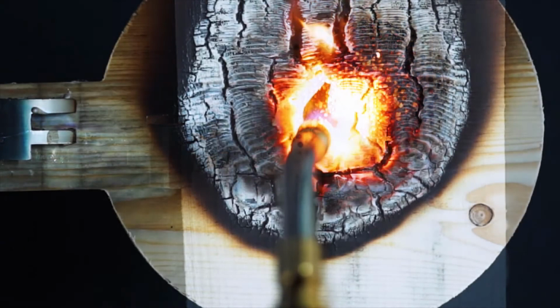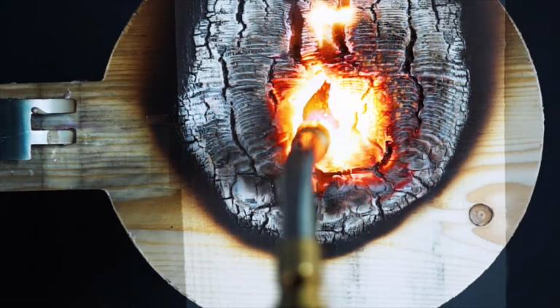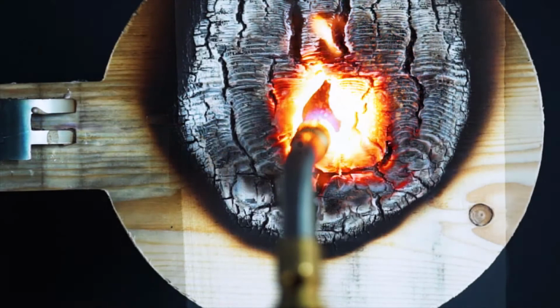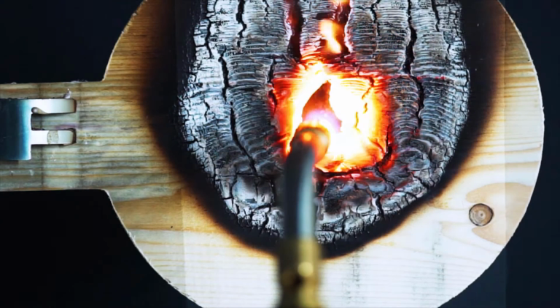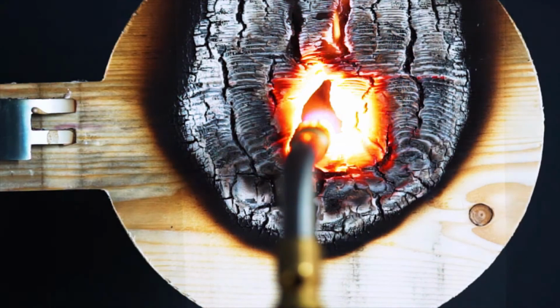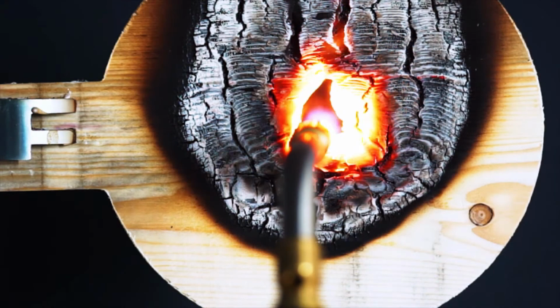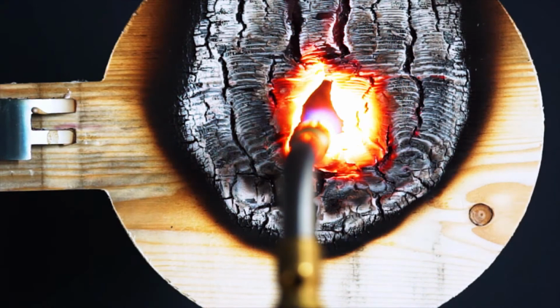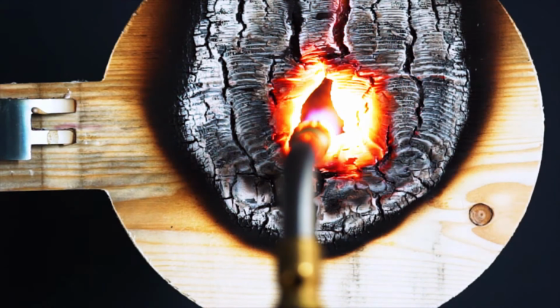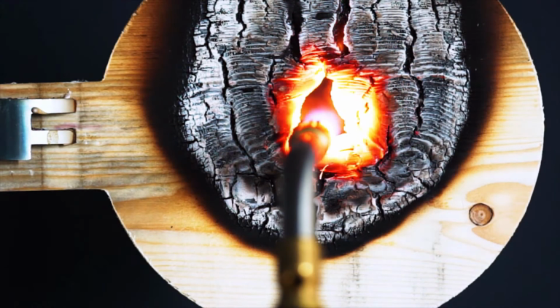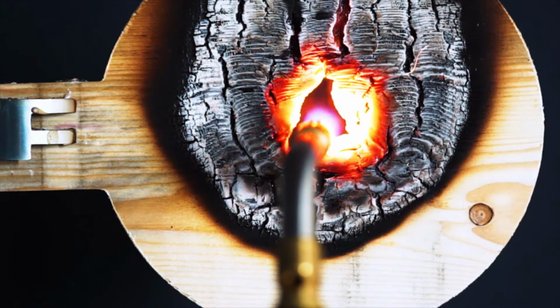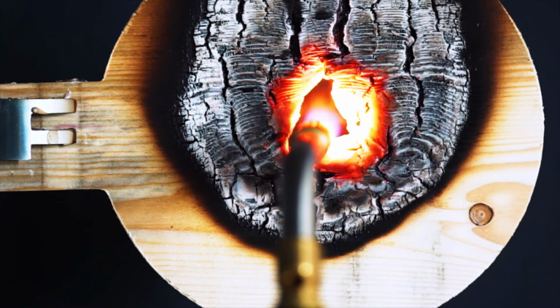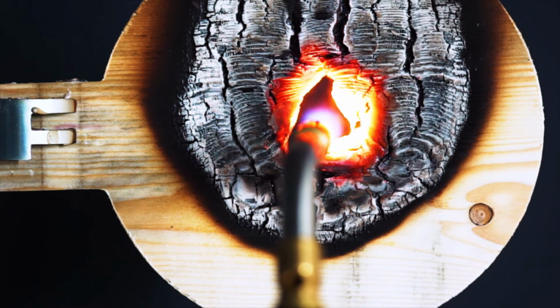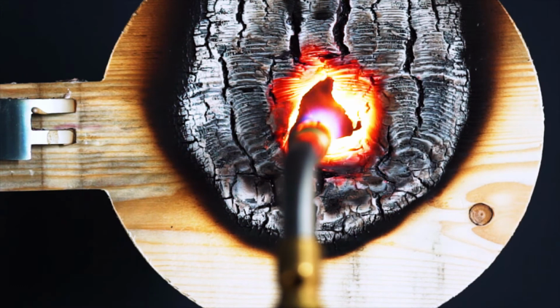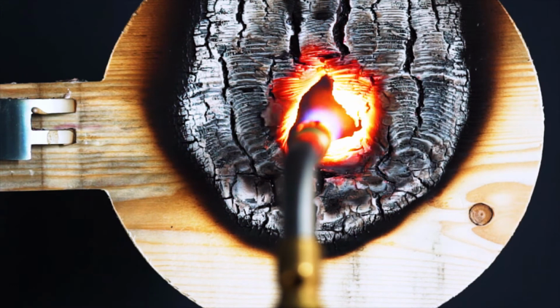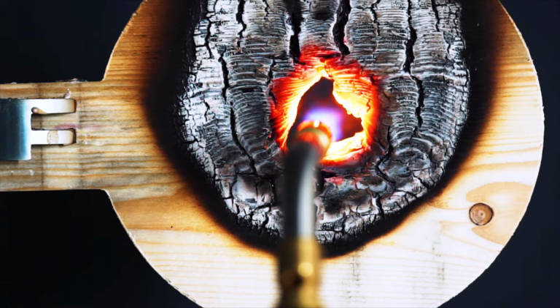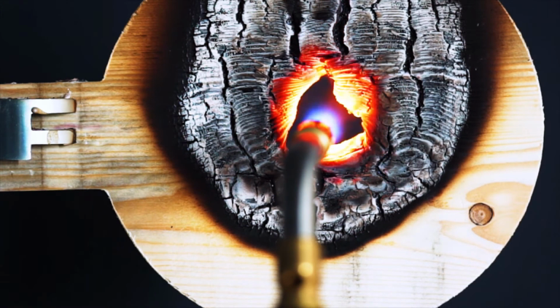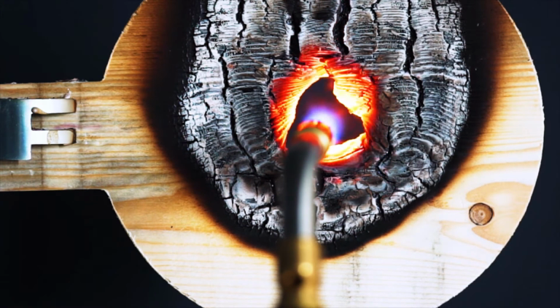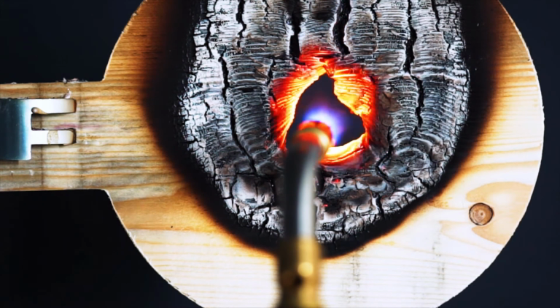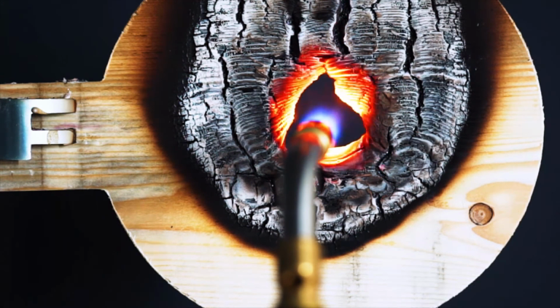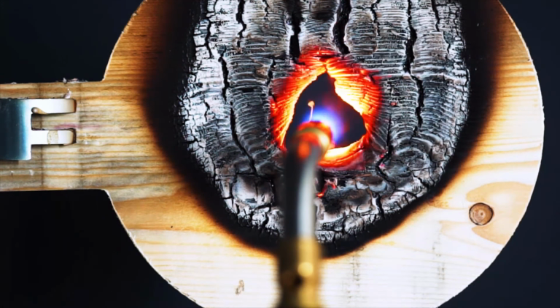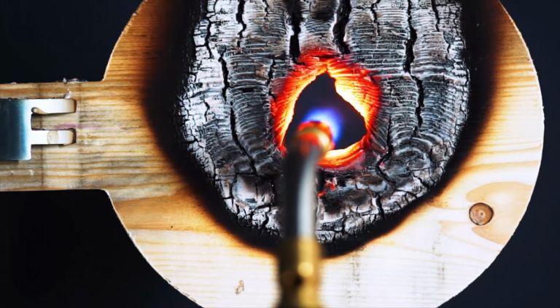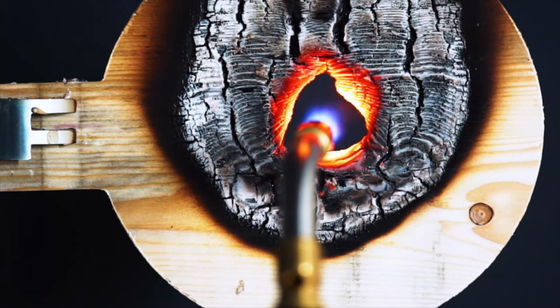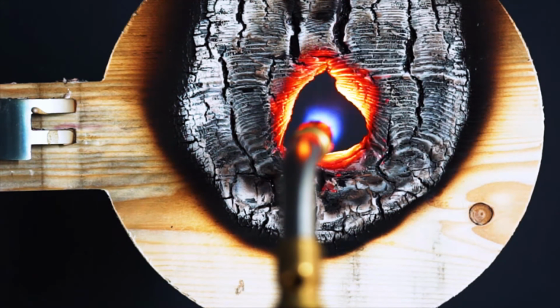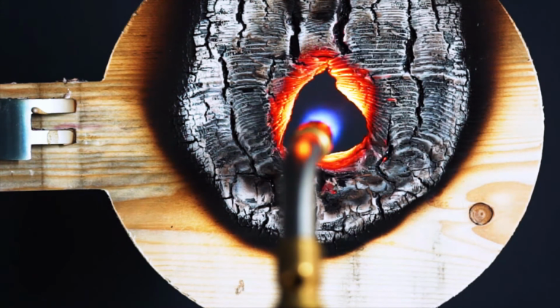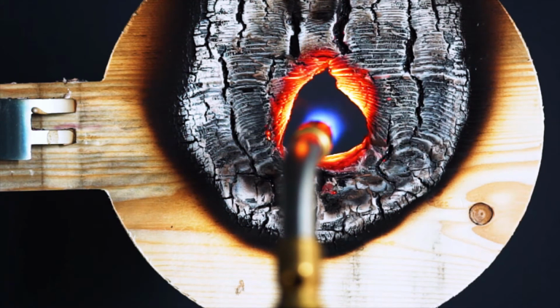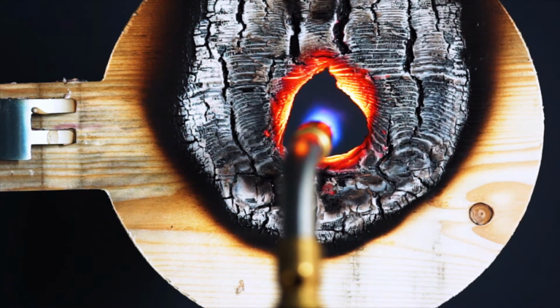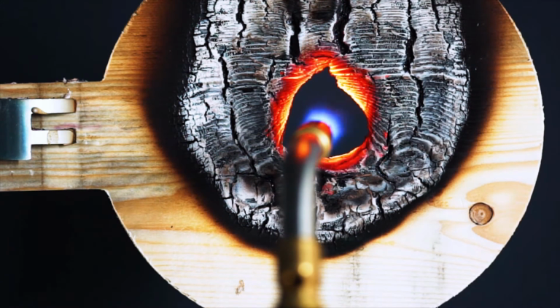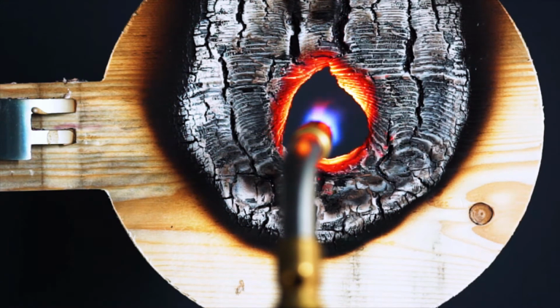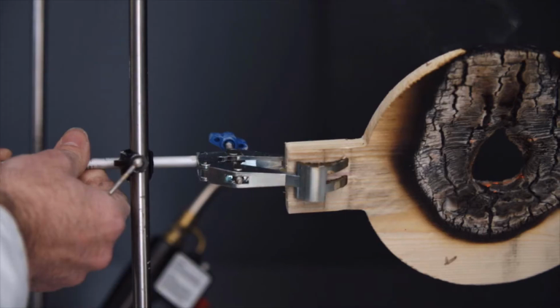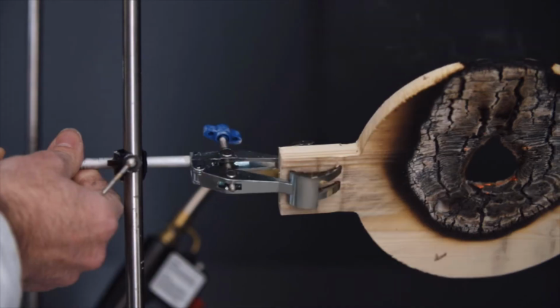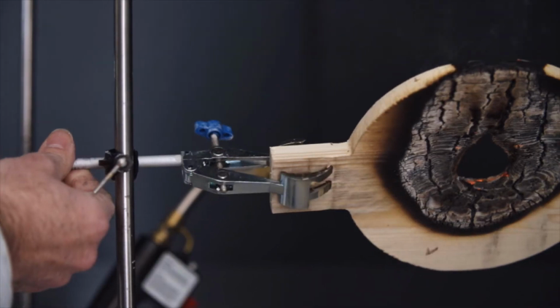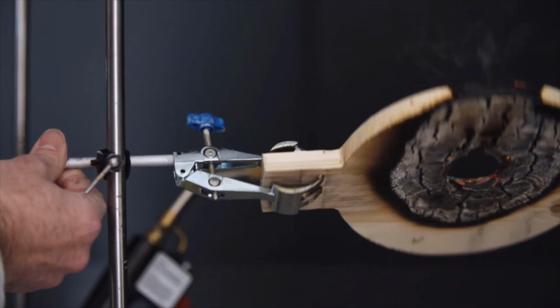Here we see what happens to timber when it is exposed to the same level of heat. Within five minutes, the torch burns a hole clean through.